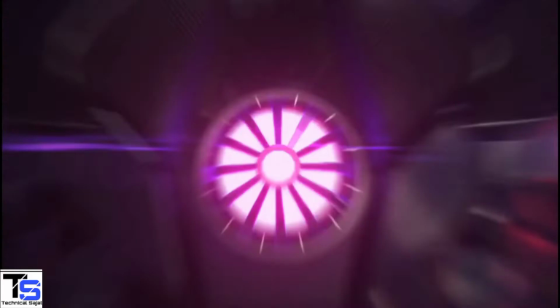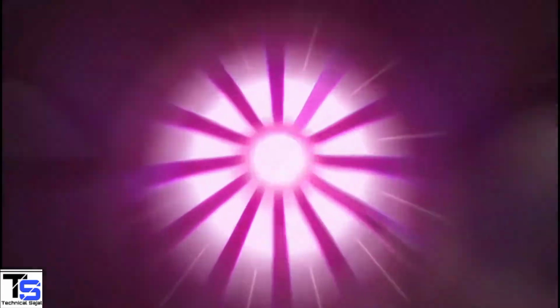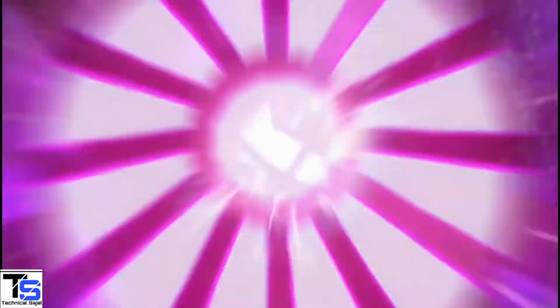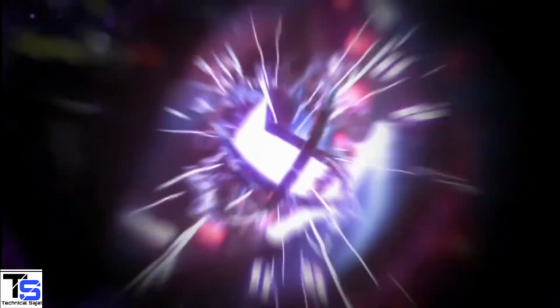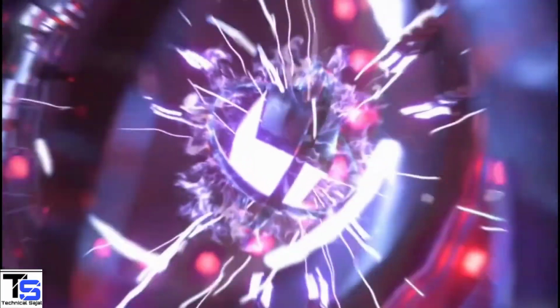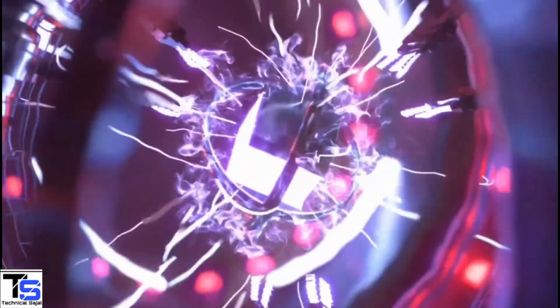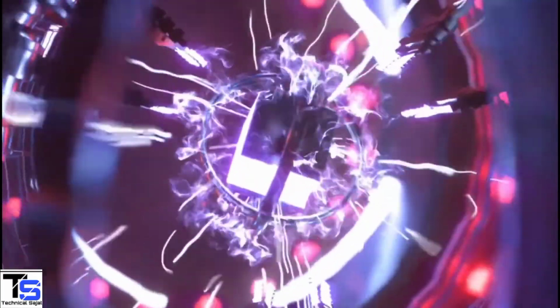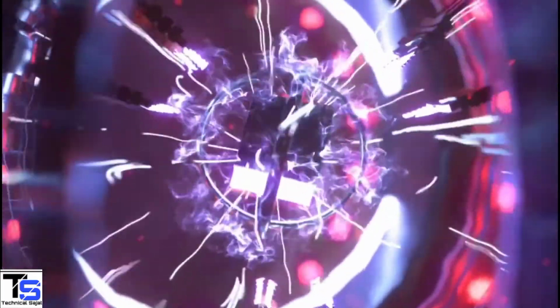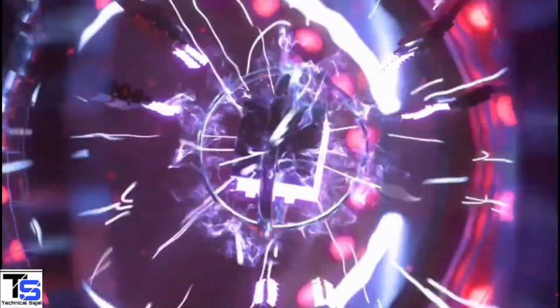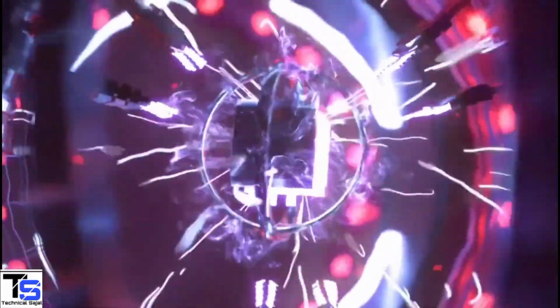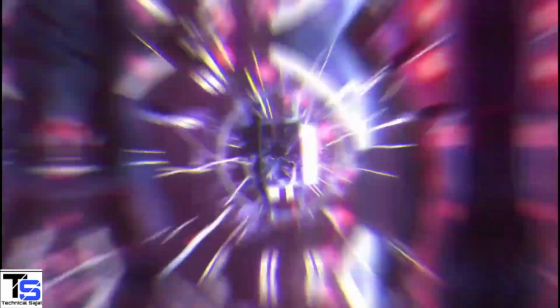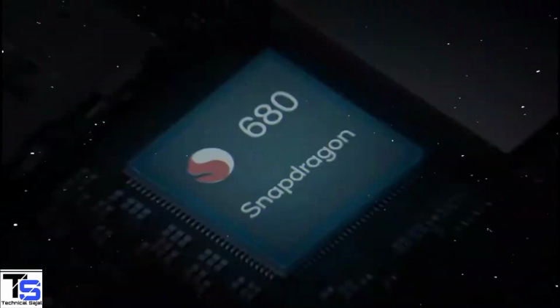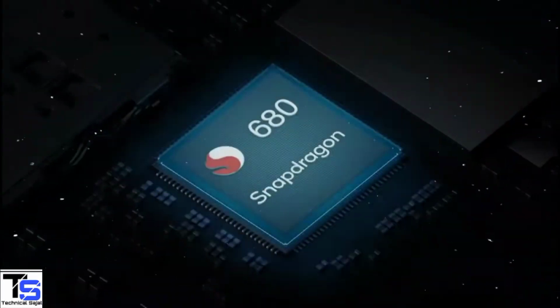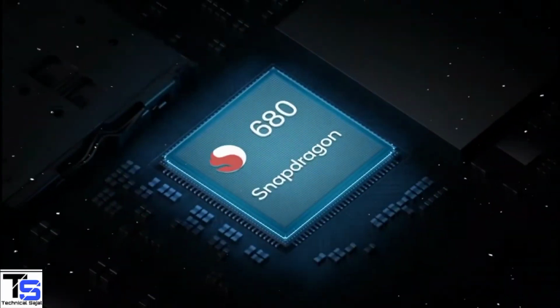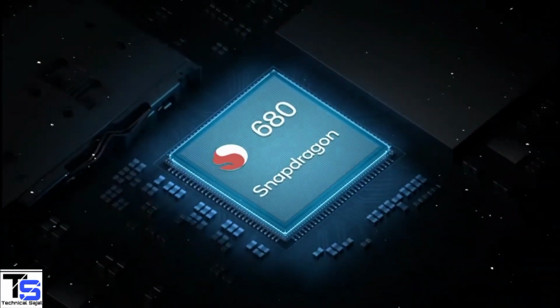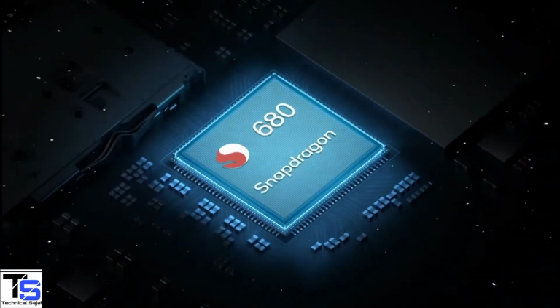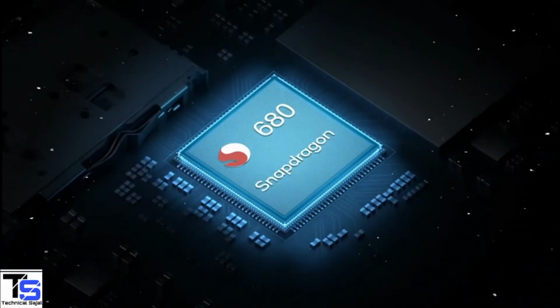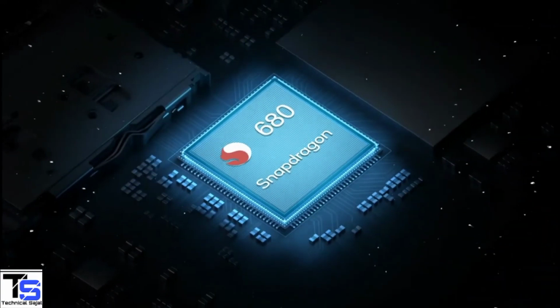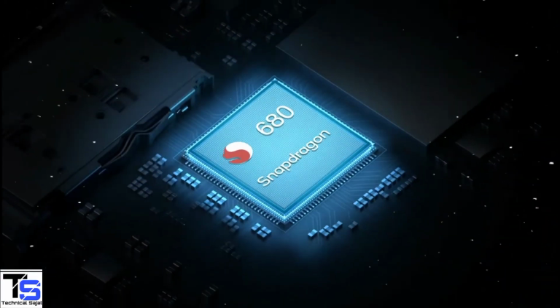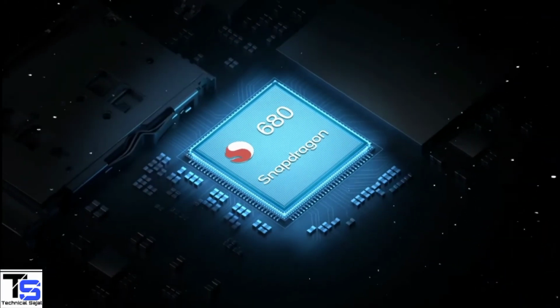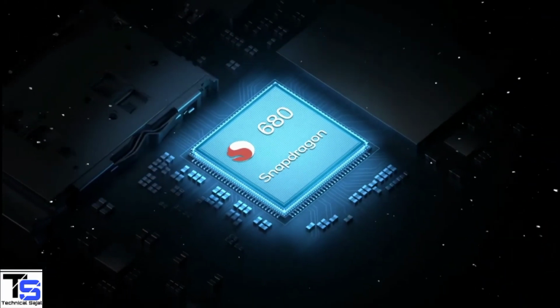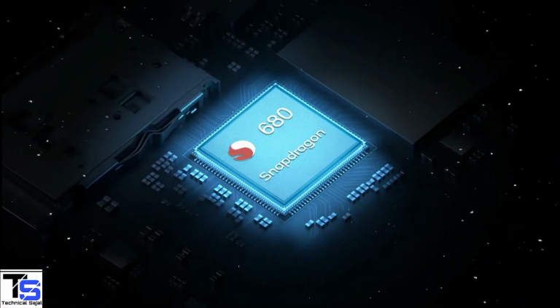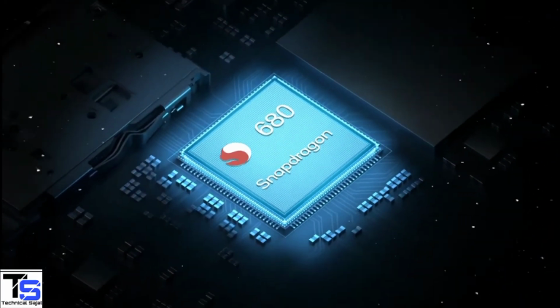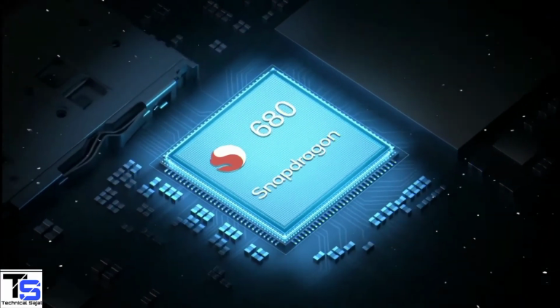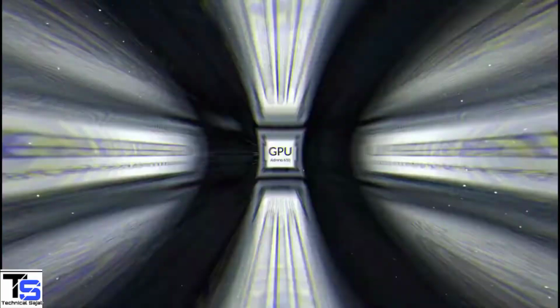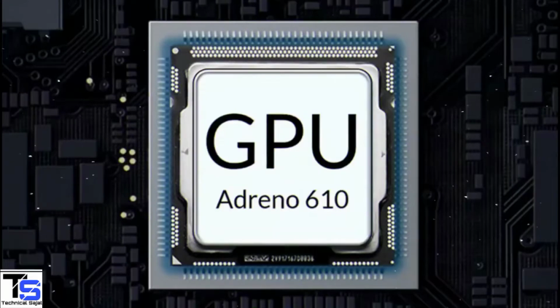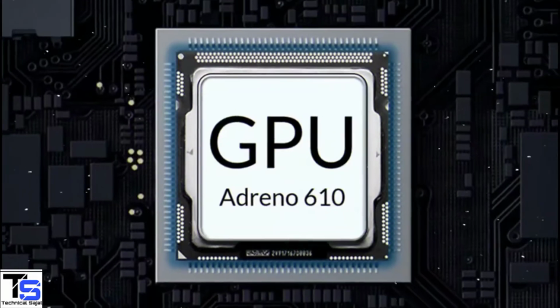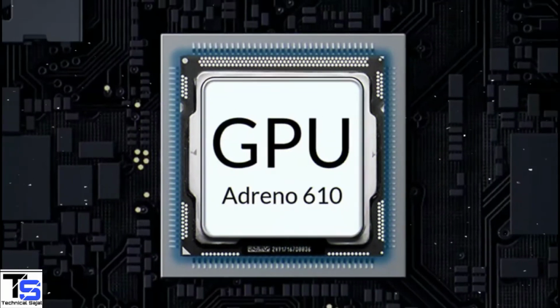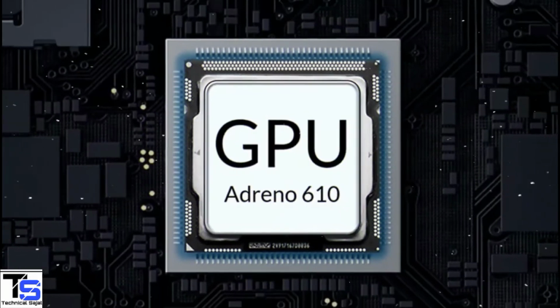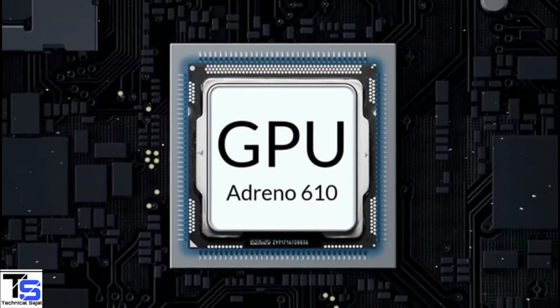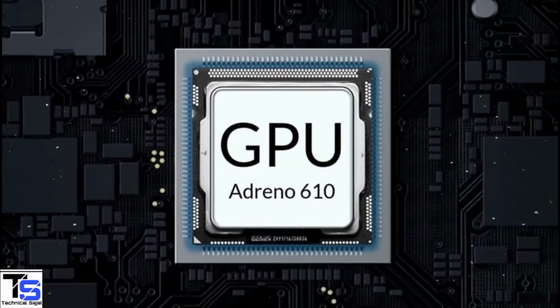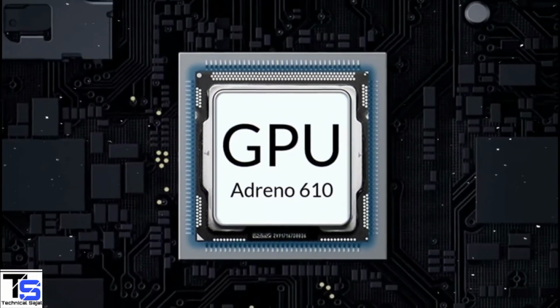Under the hood, the phone is powered by the Qualcomm Snapdragon 680 chipset coupled with the Adreno 610 GPU.